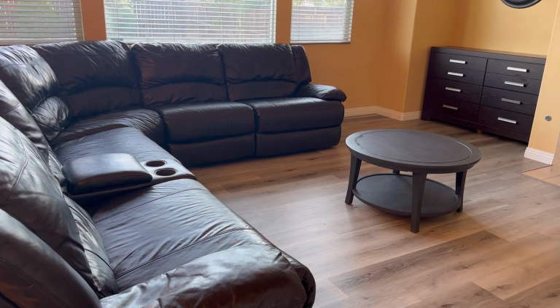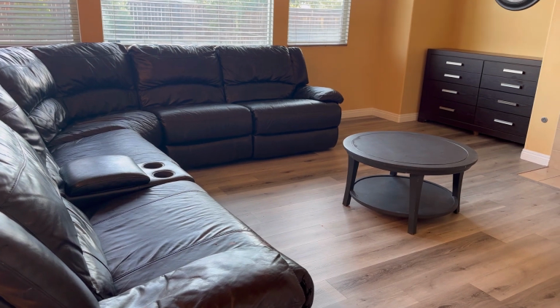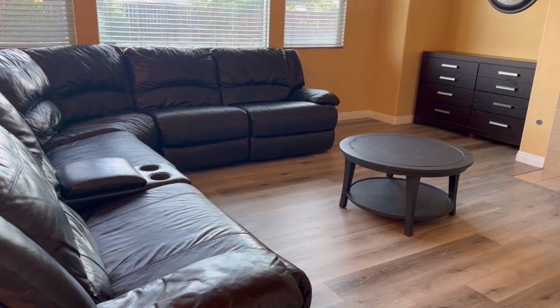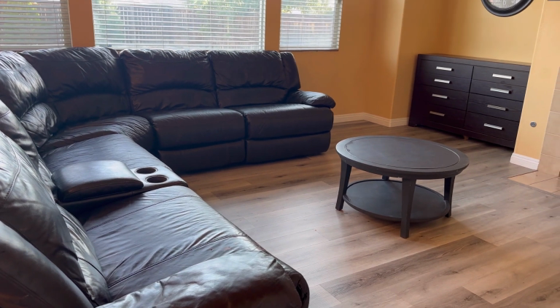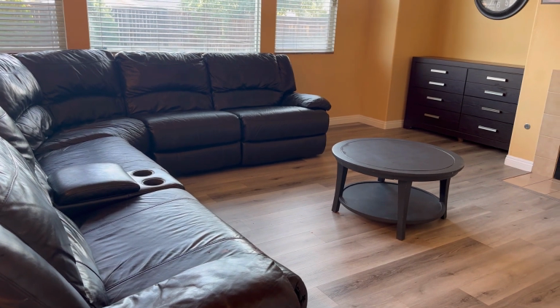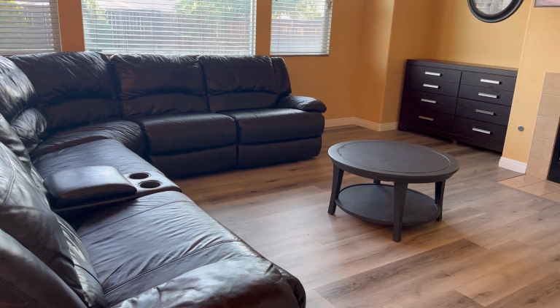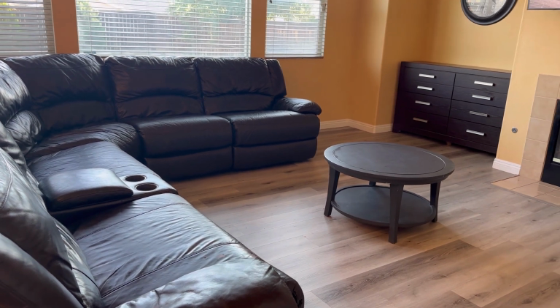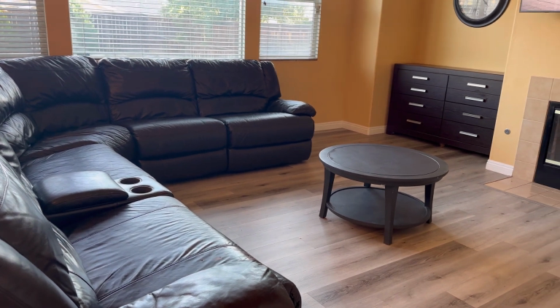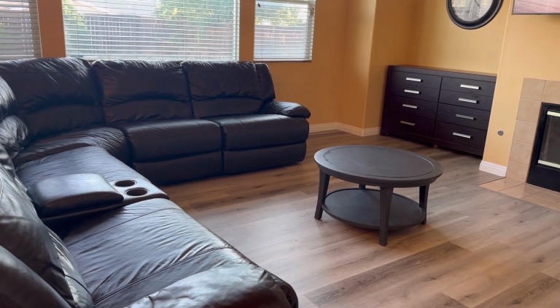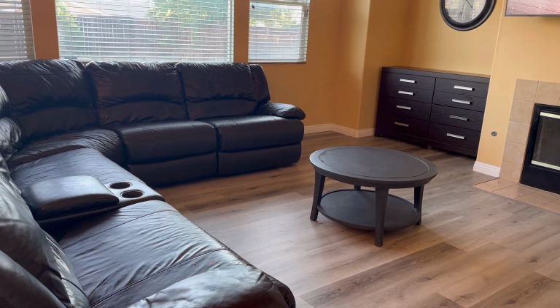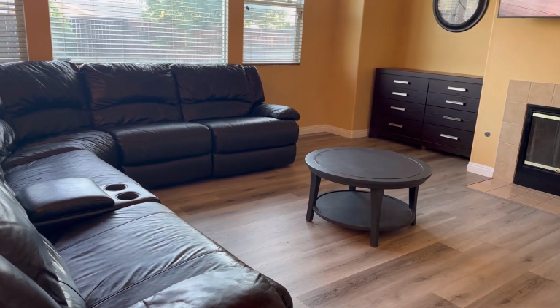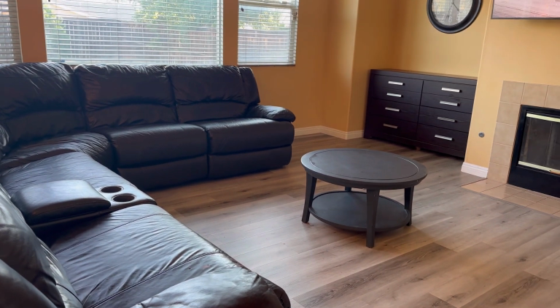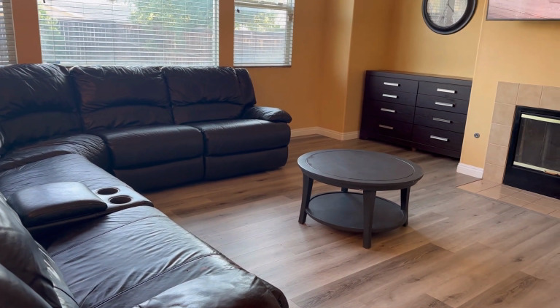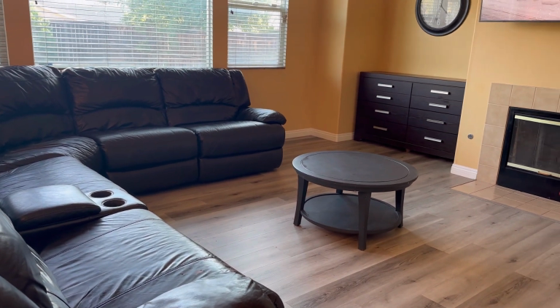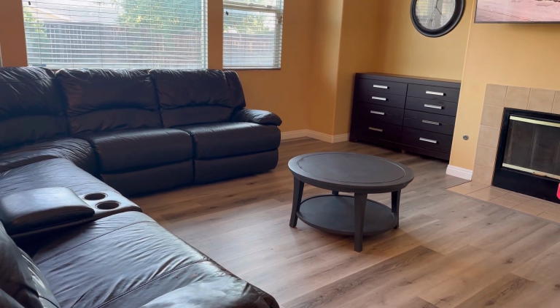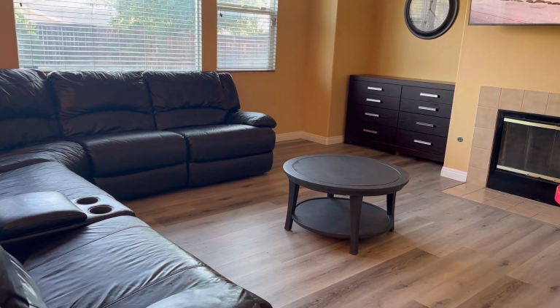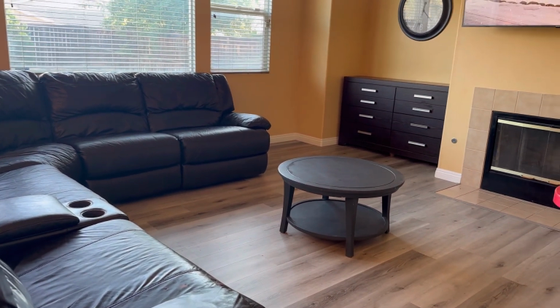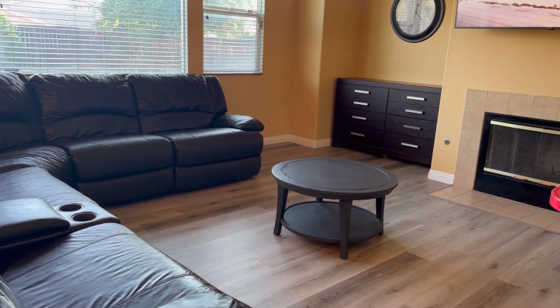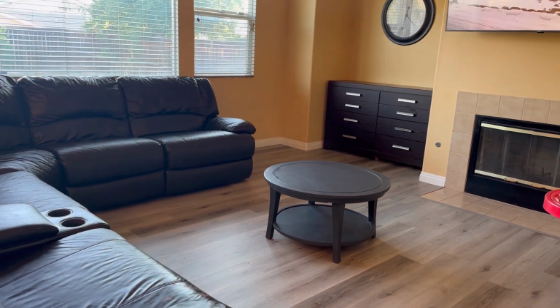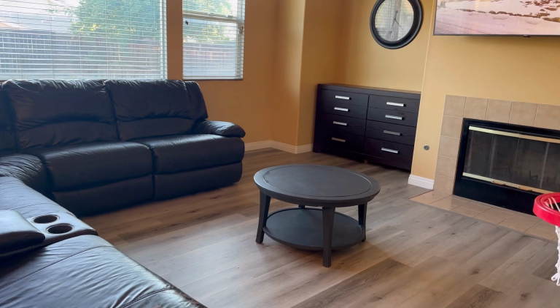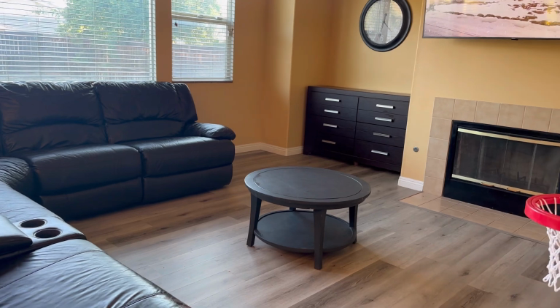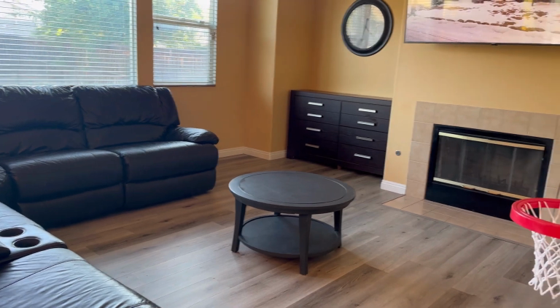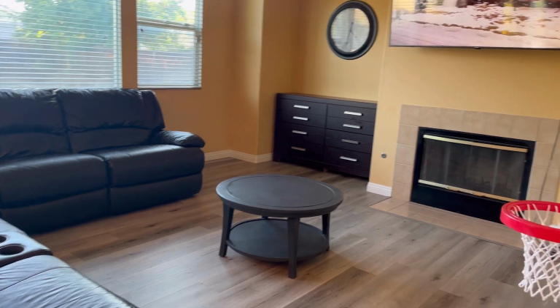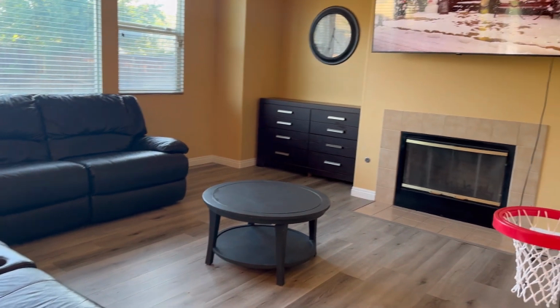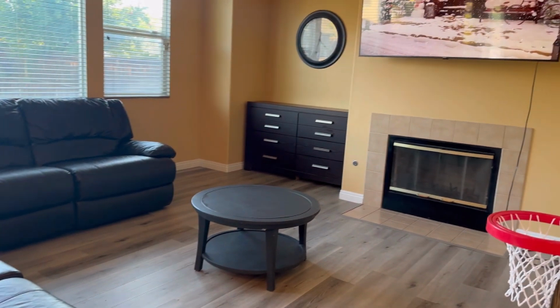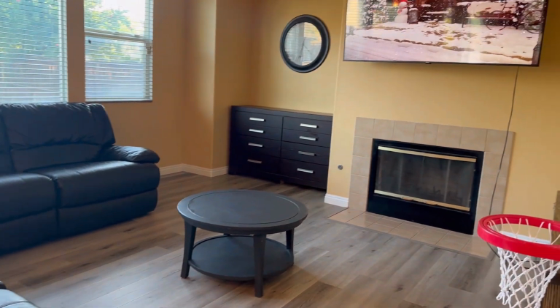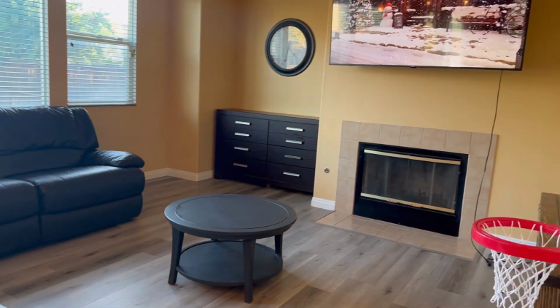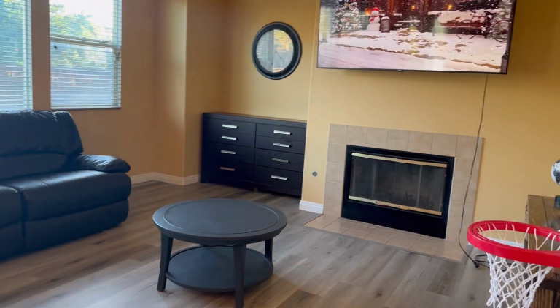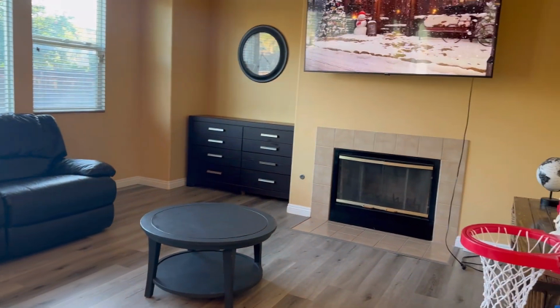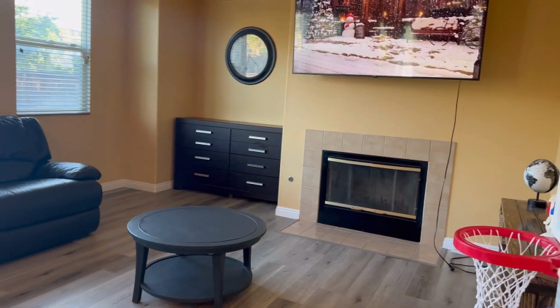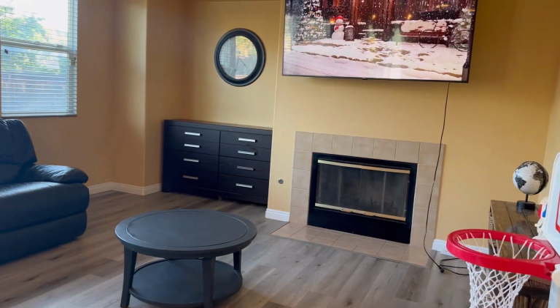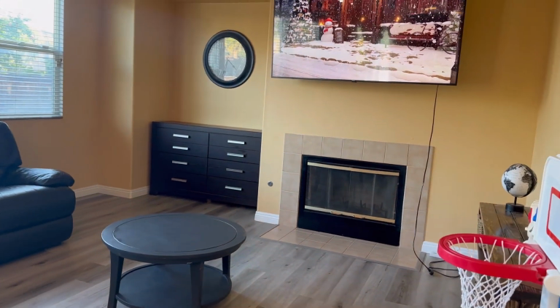My family room is a blank slate and ready for me to put the Christmas tree up and decorate a little bit for the holidays.